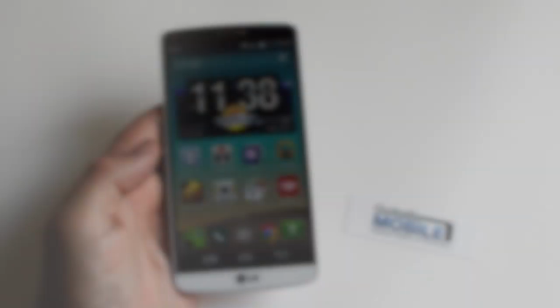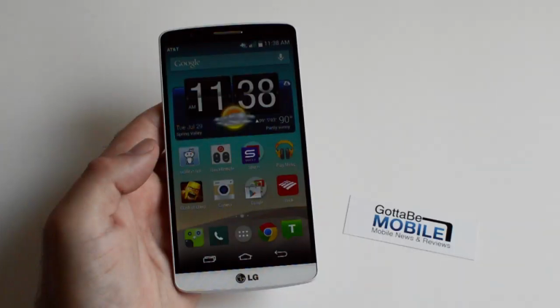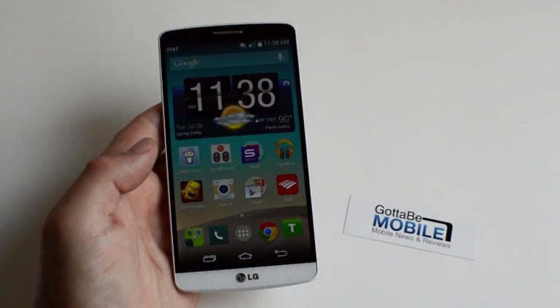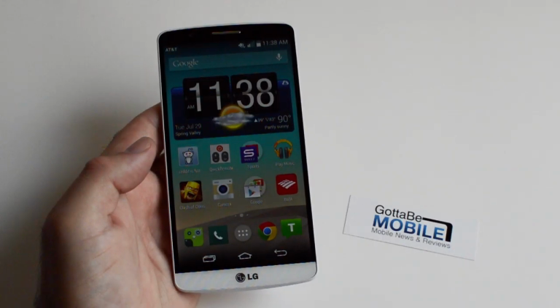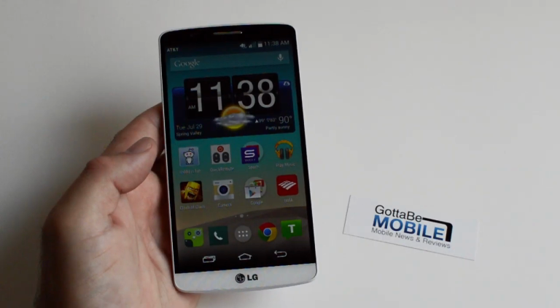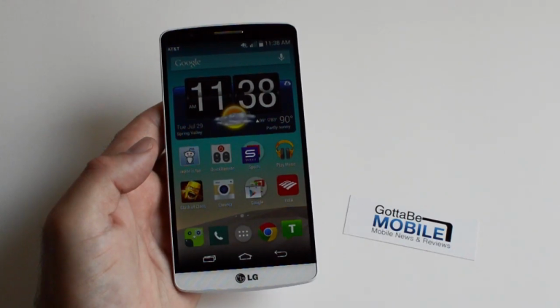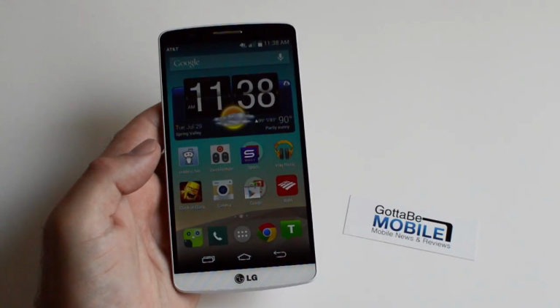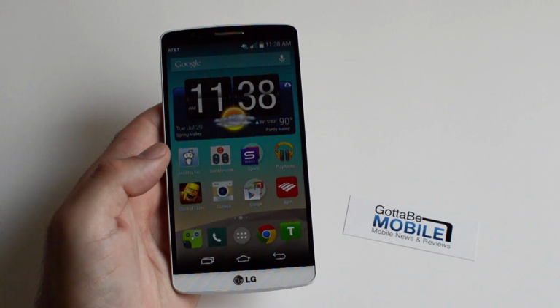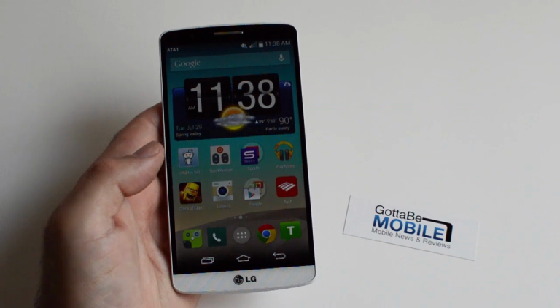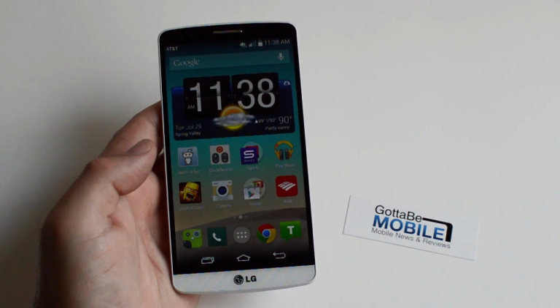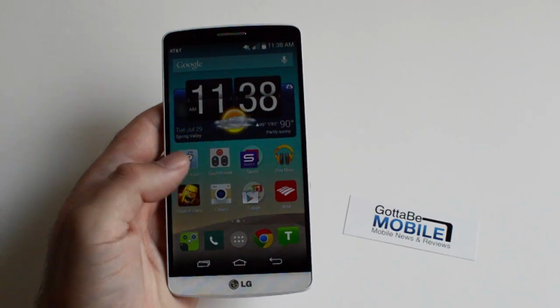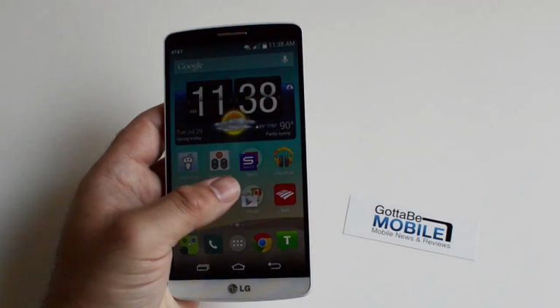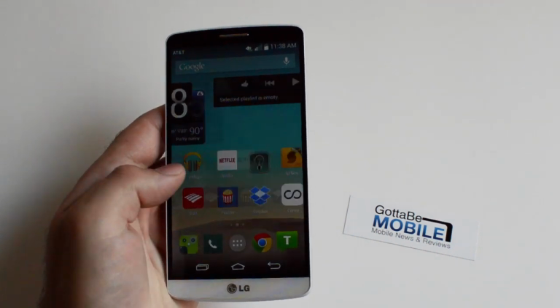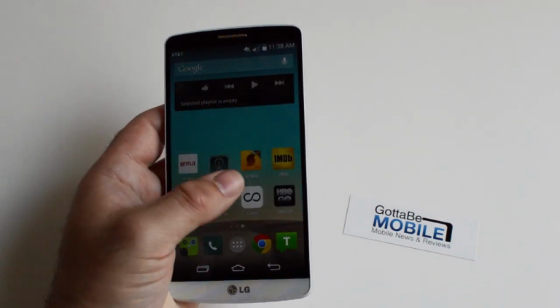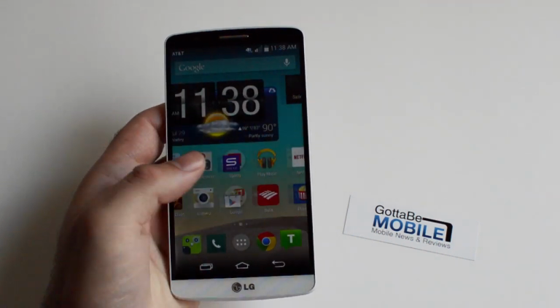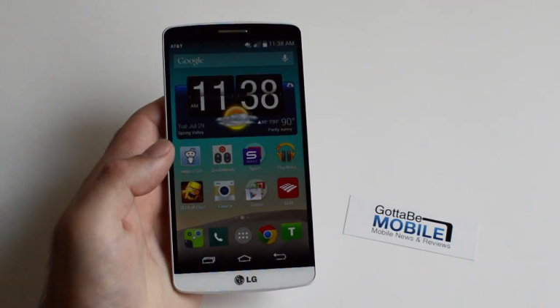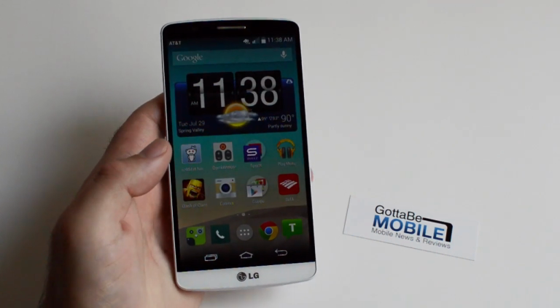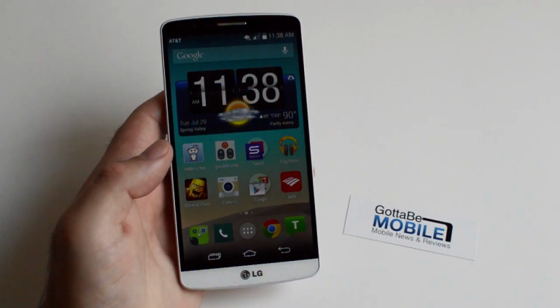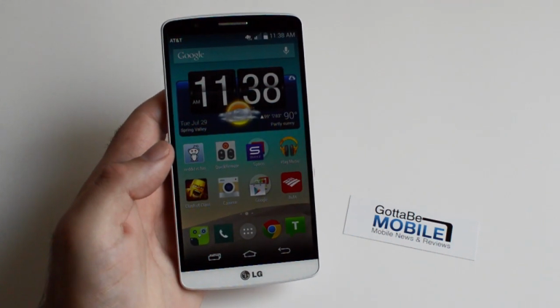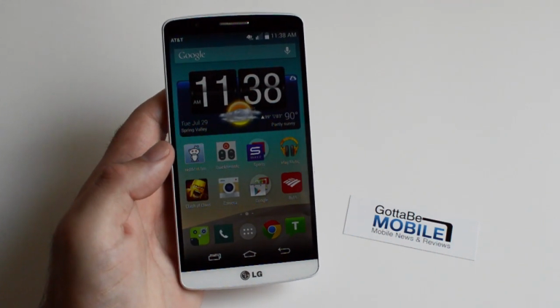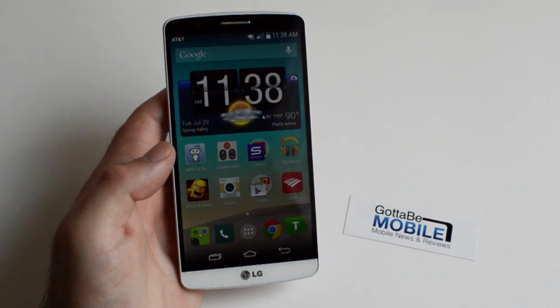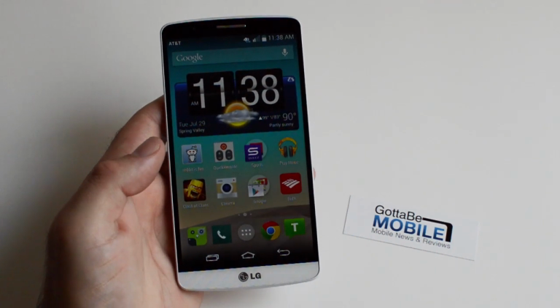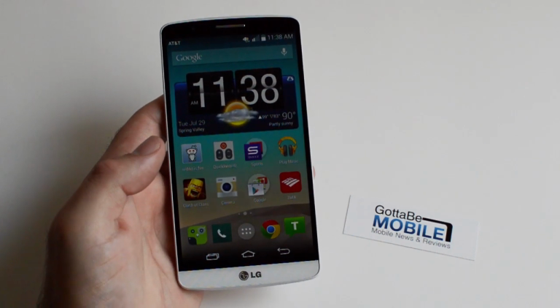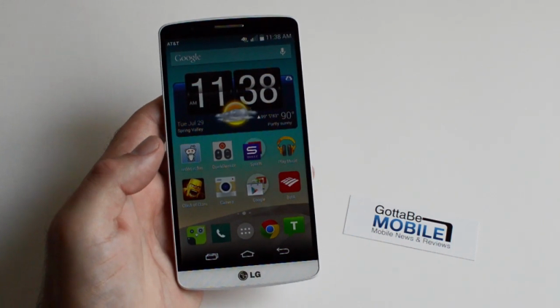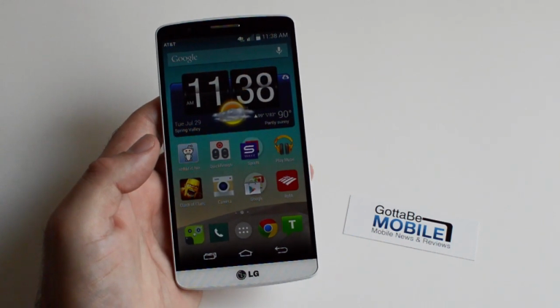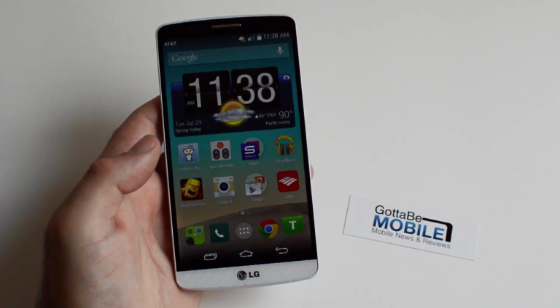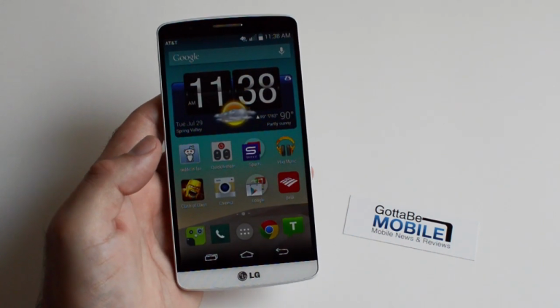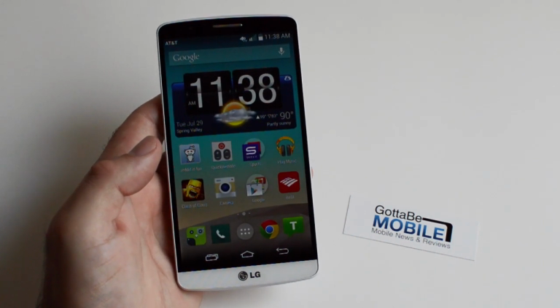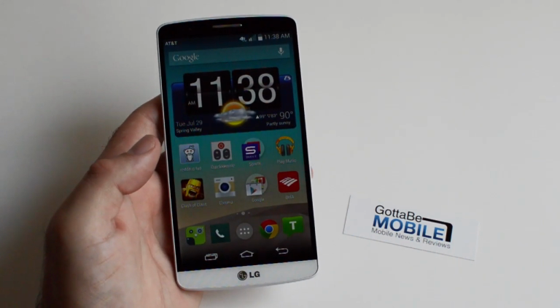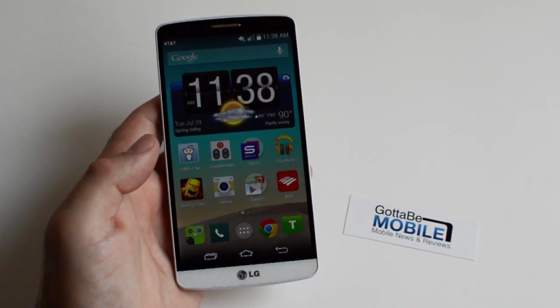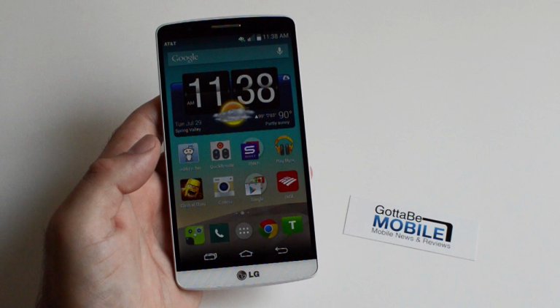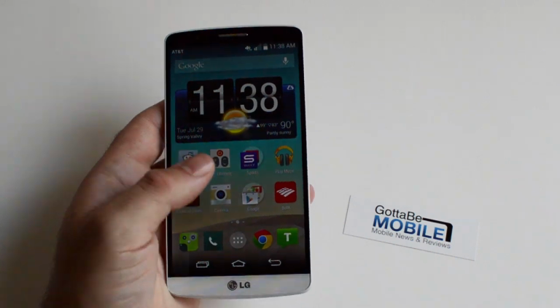Hey, what's up there guys. Cory here with Gotta Be Mobile and the LG G3. Today what we wanted to show you guys real quick is how to make it easier to use this phone with one hand.